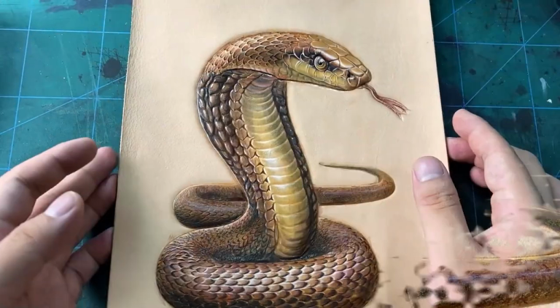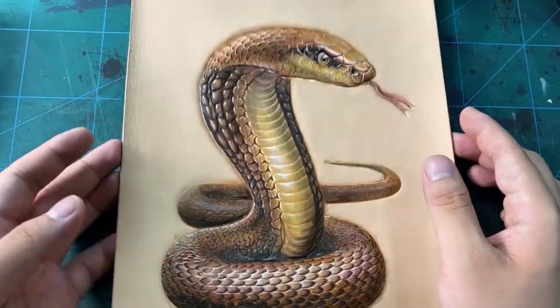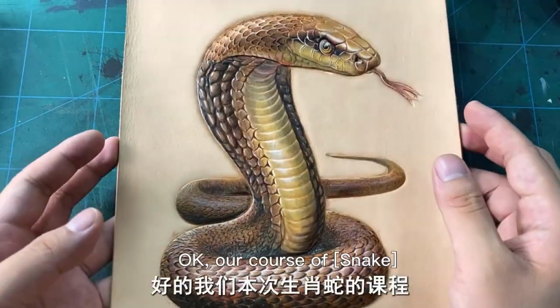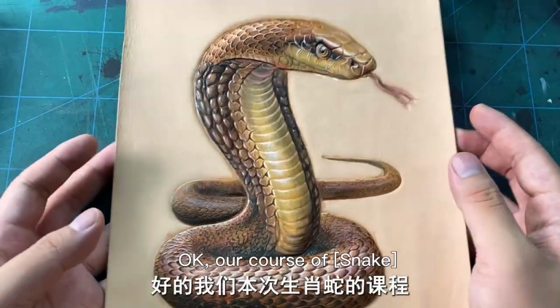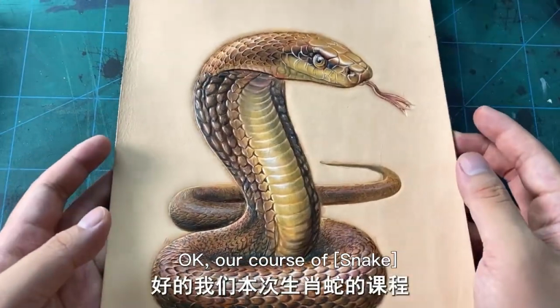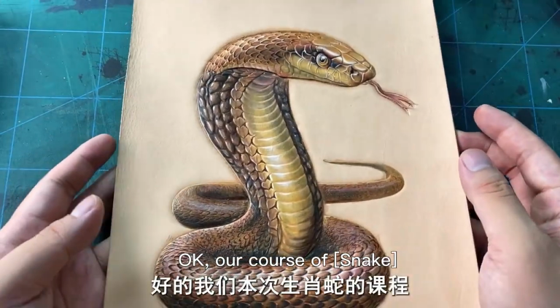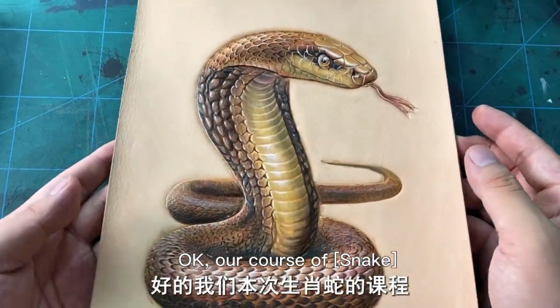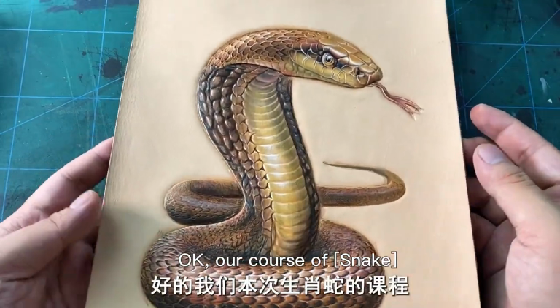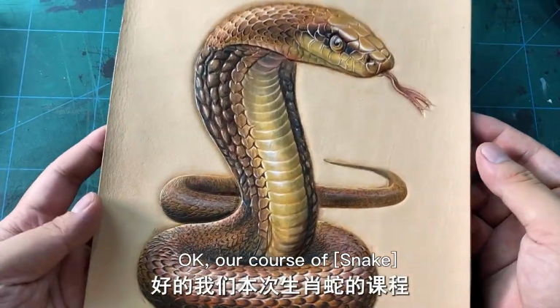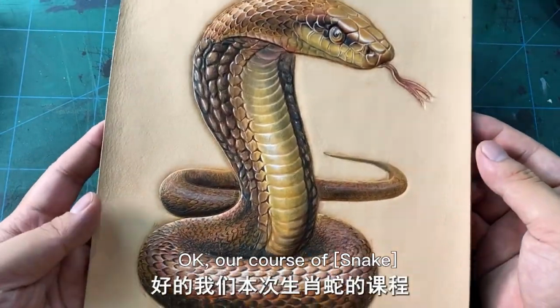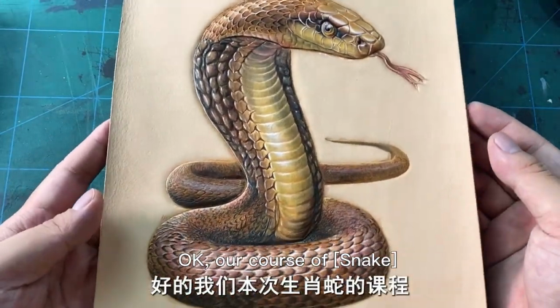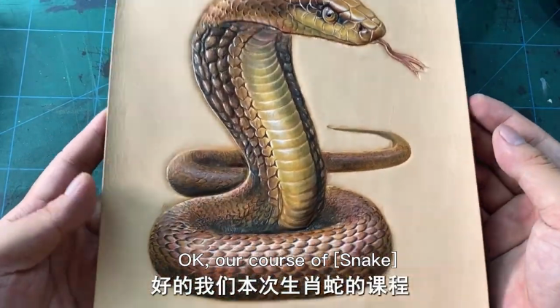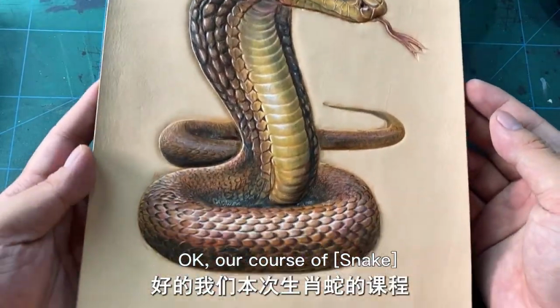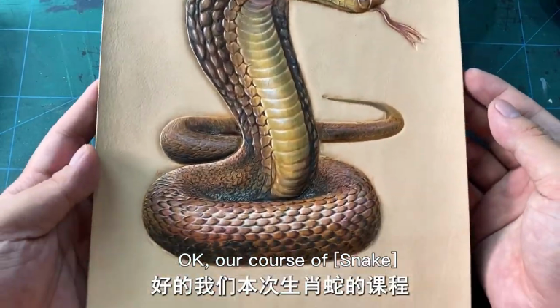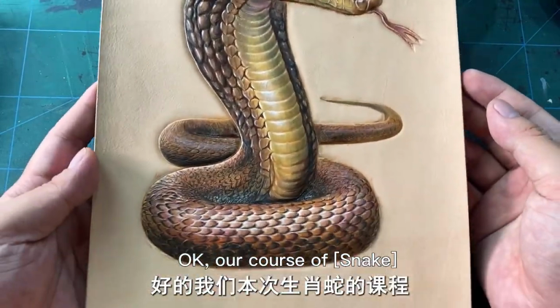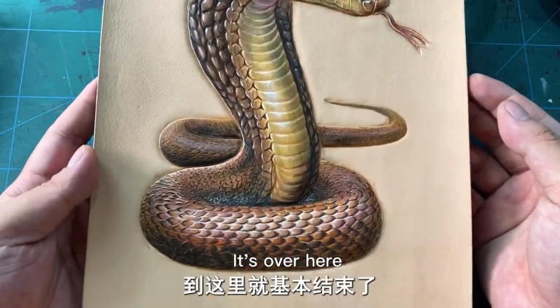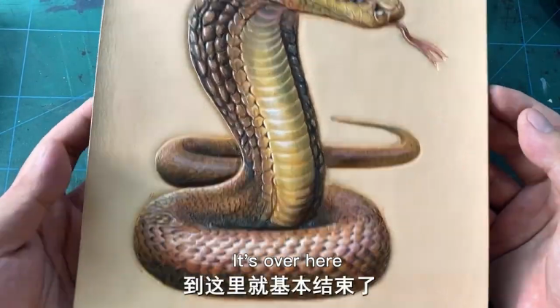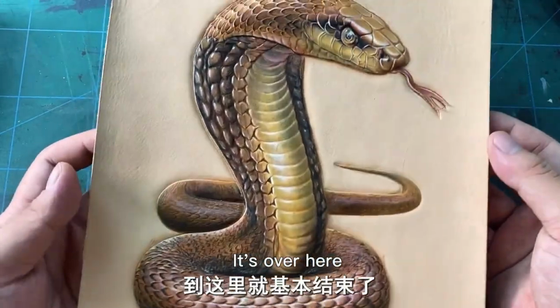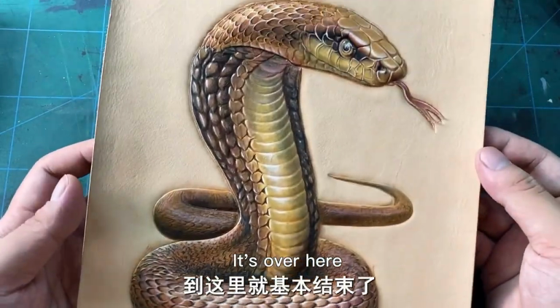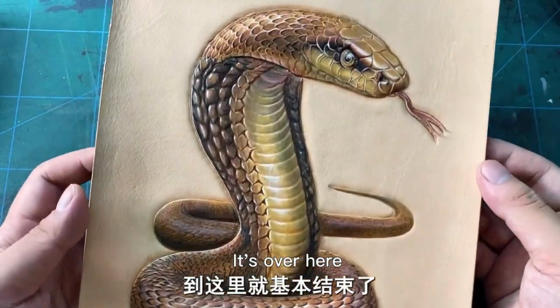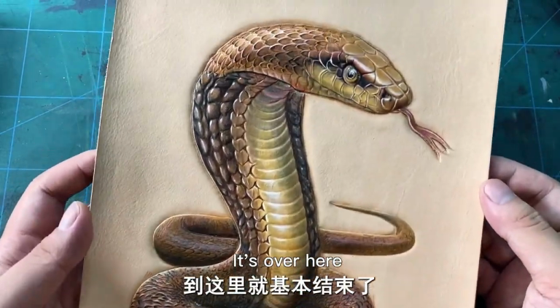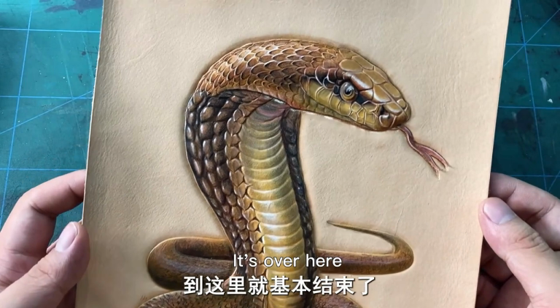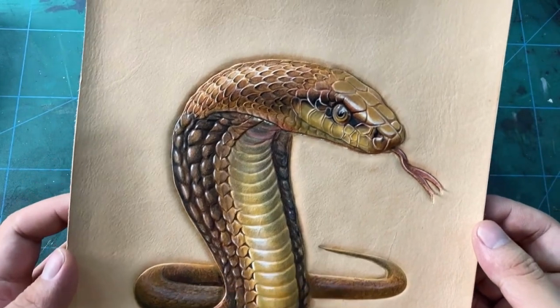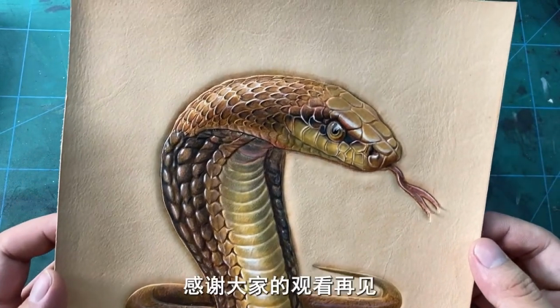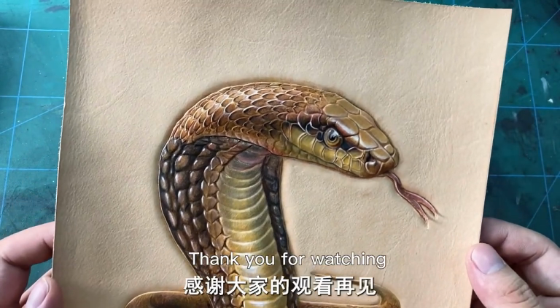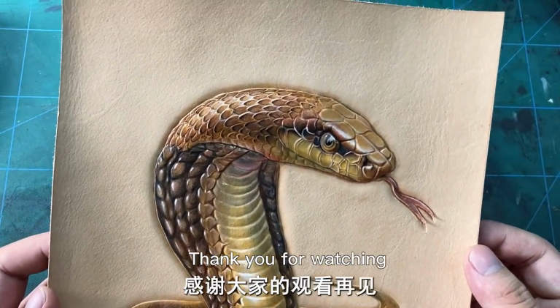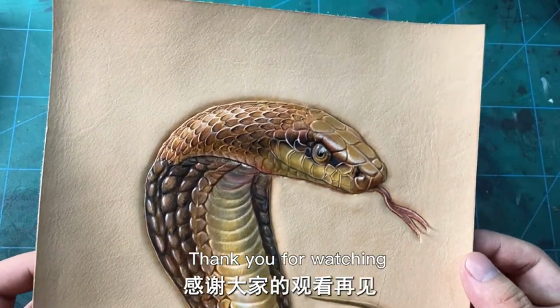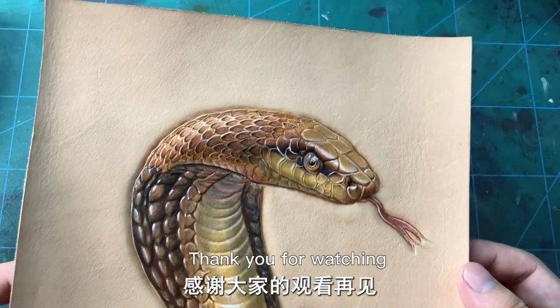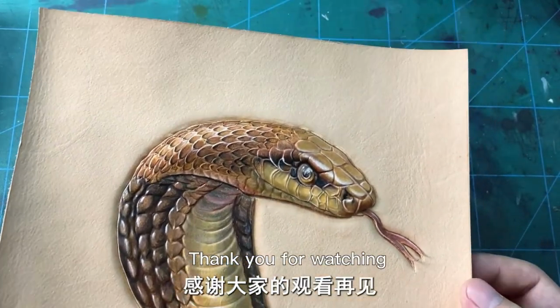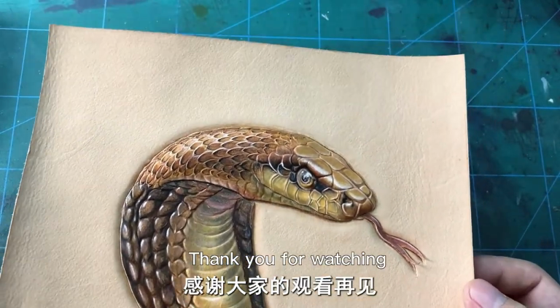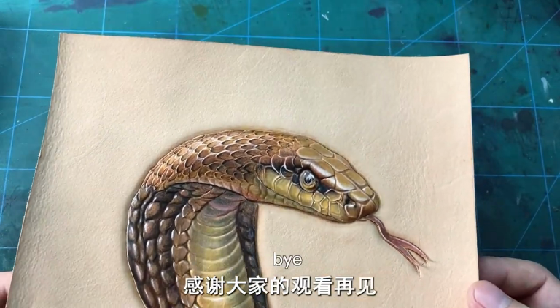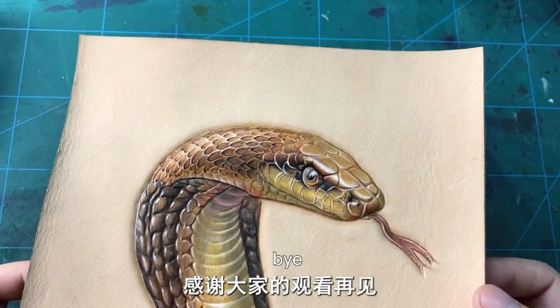Okay, our snake carving course is over here. Thank you for watching! Bye!